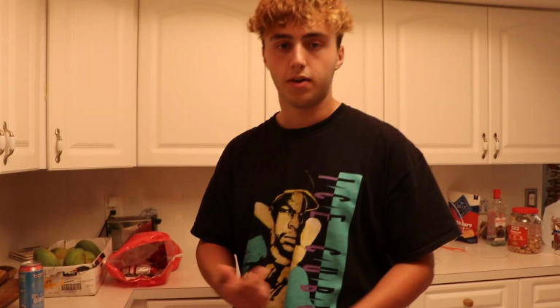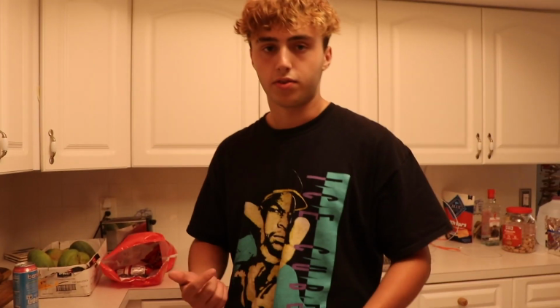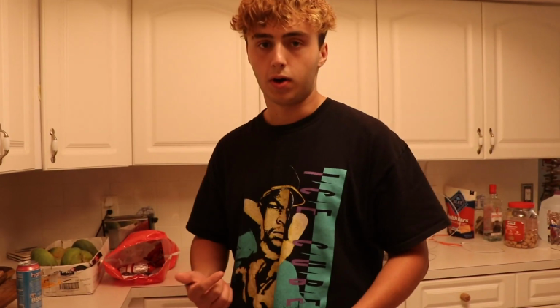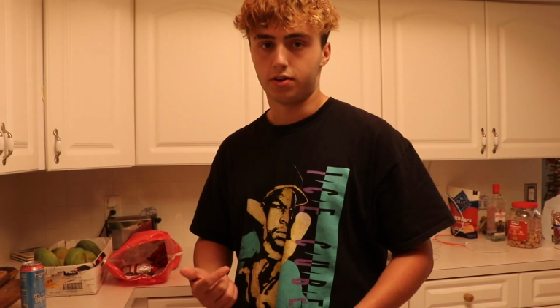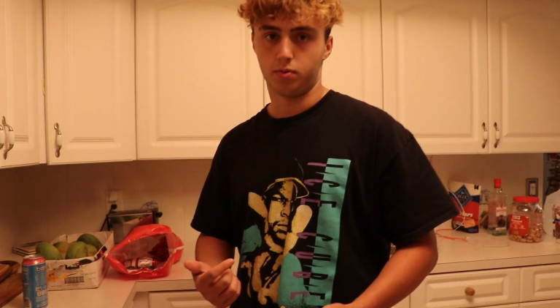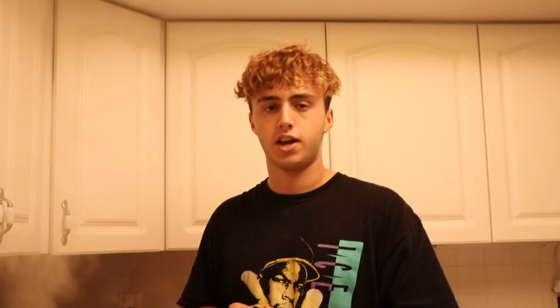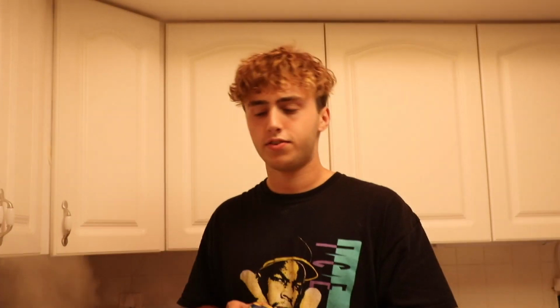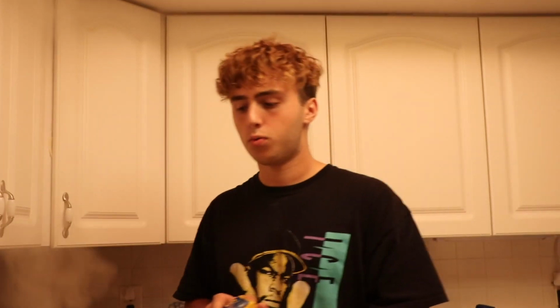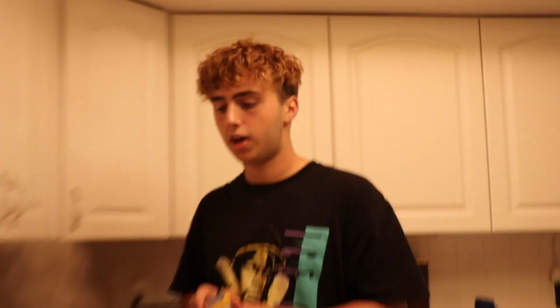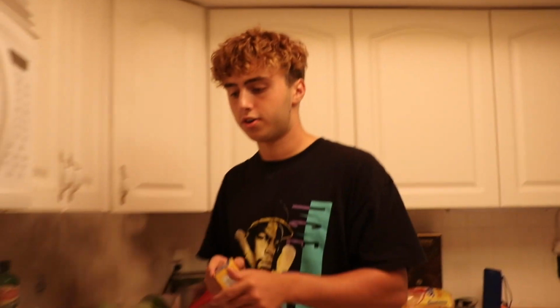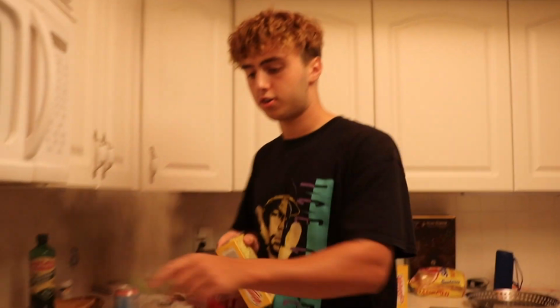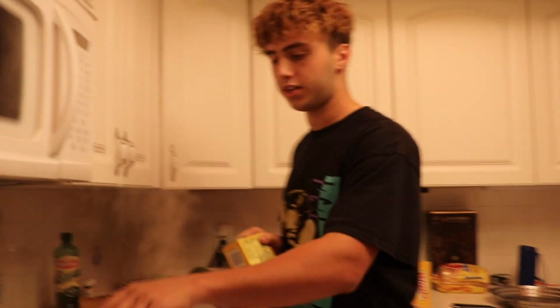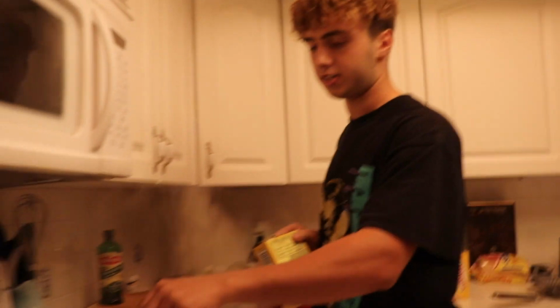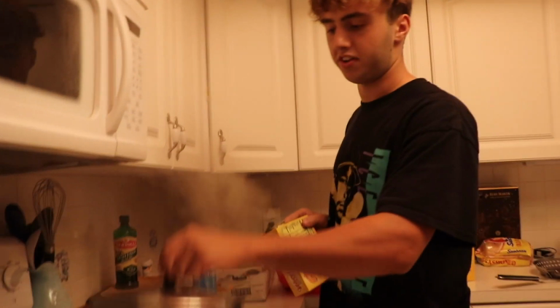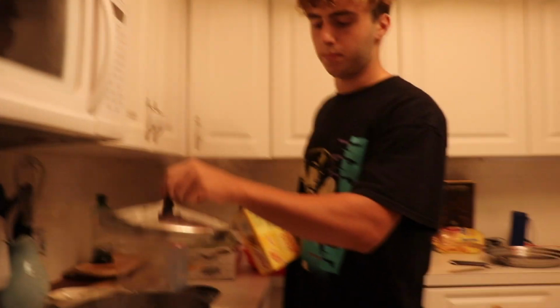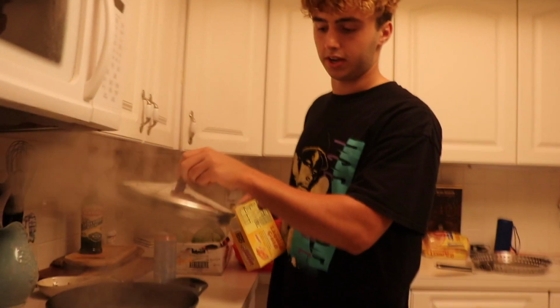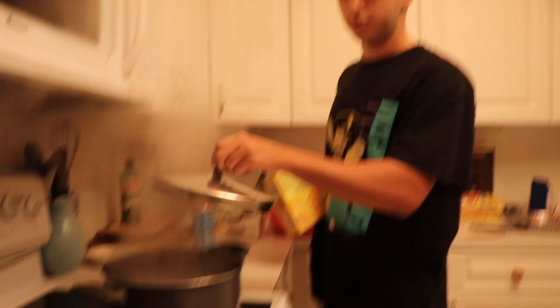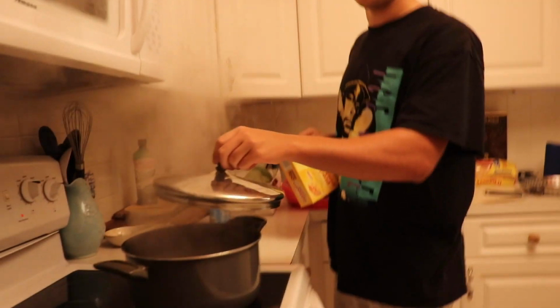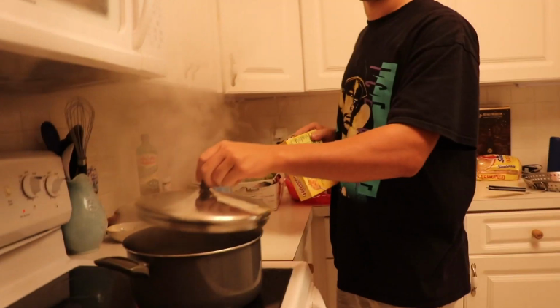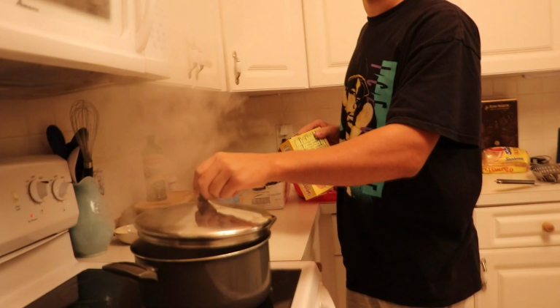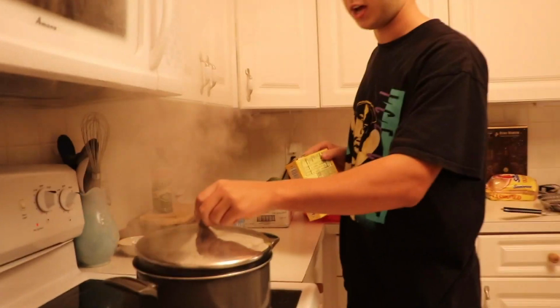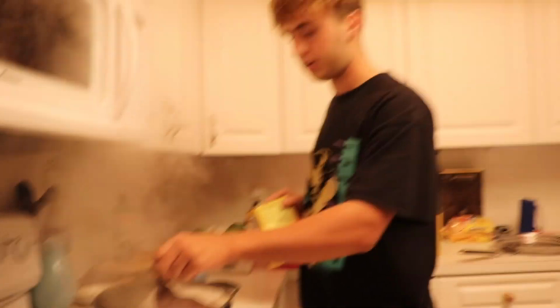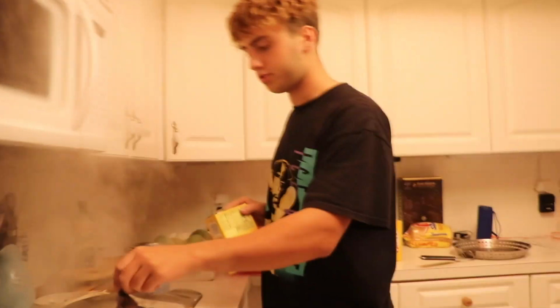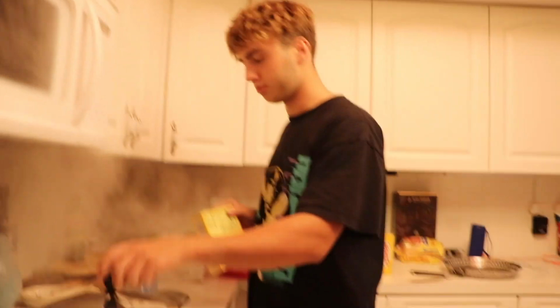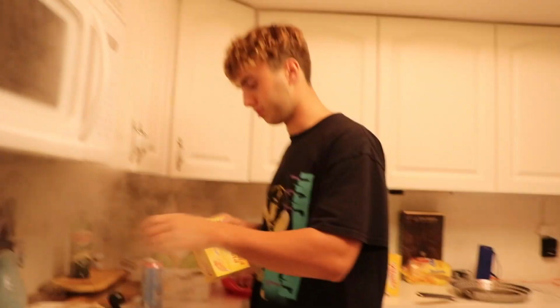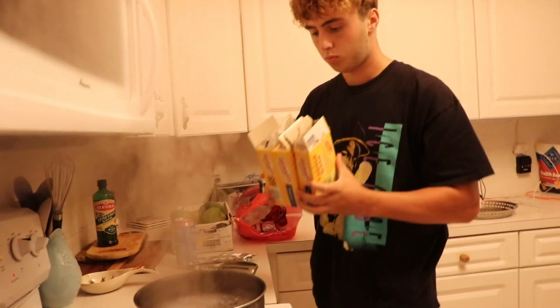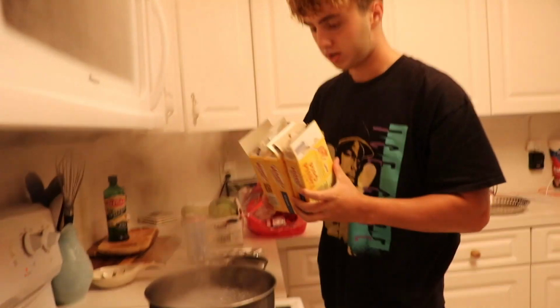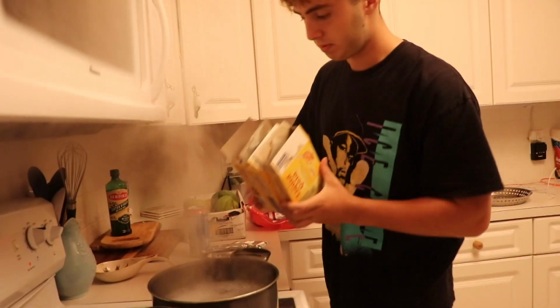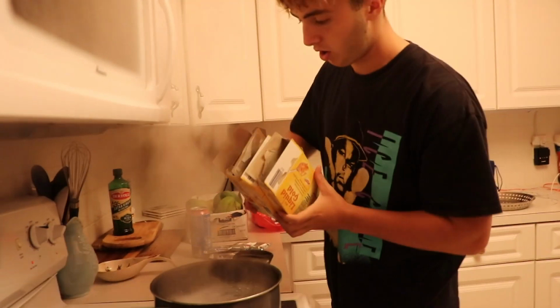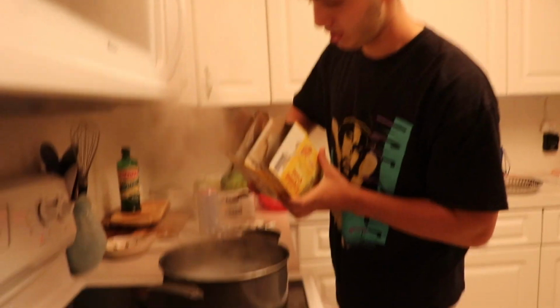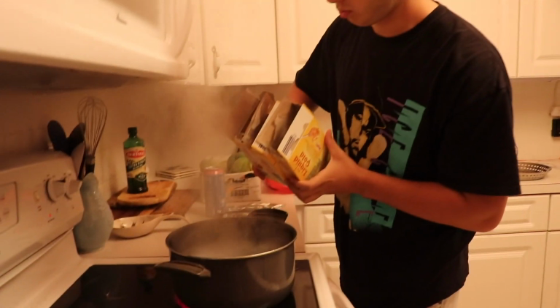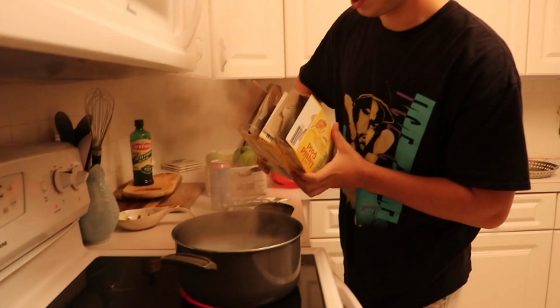Now the most fun part — you wait for the water to boil. After your water looks like it's vaping, then you know you're ready to add your noodles. We dump them all in at once.